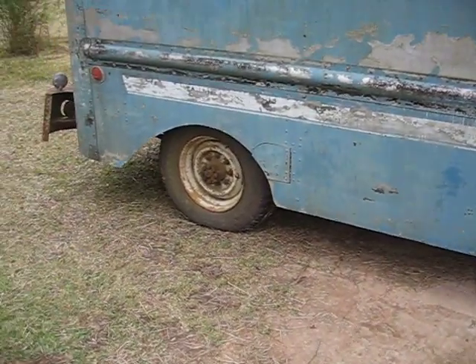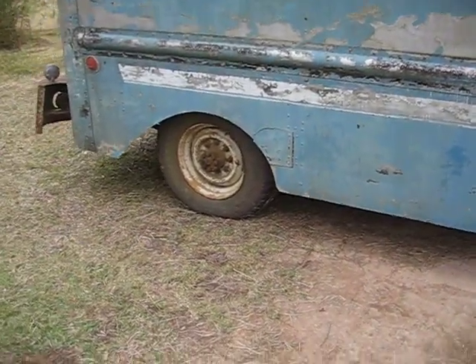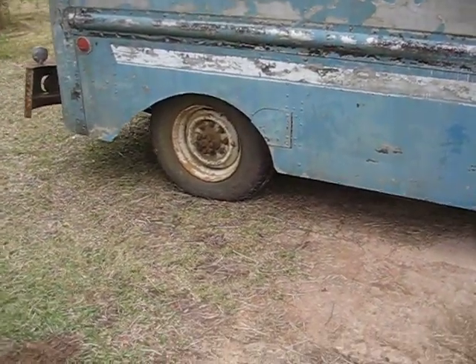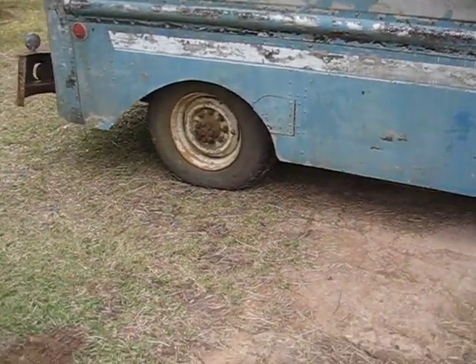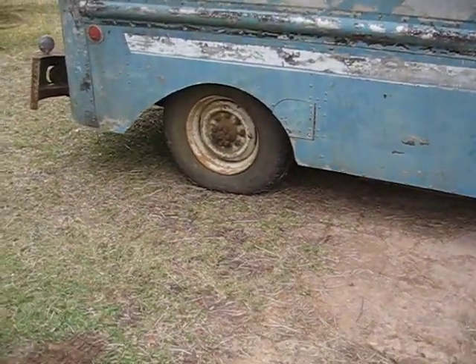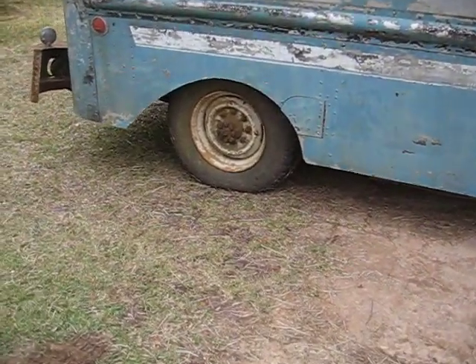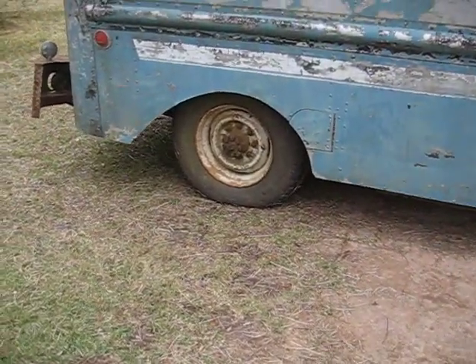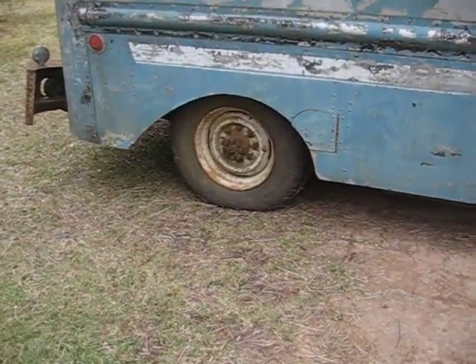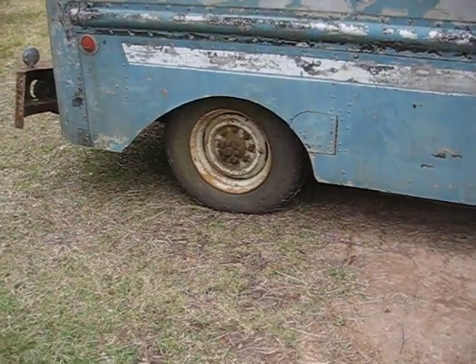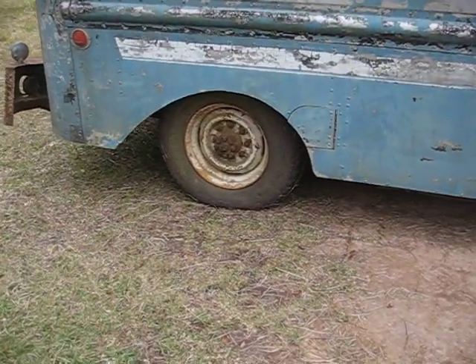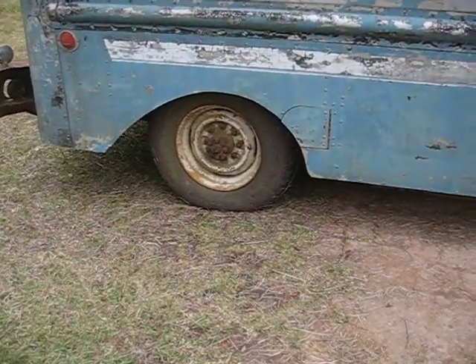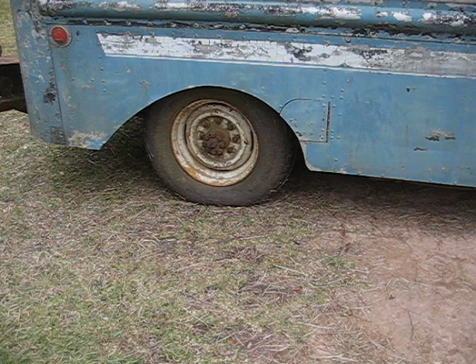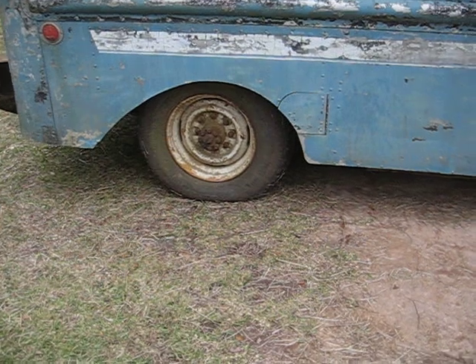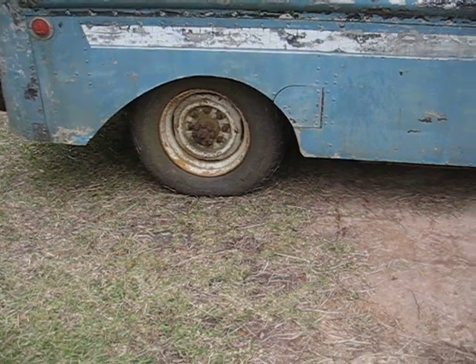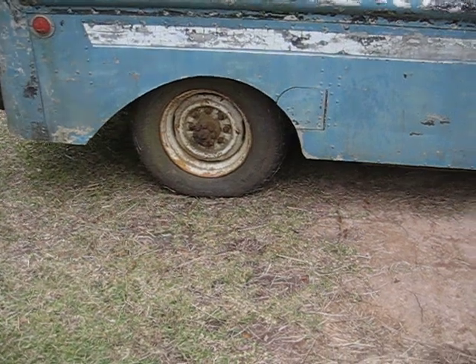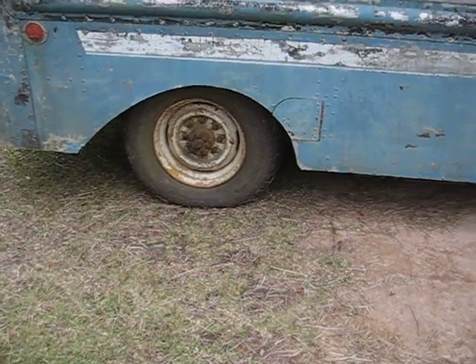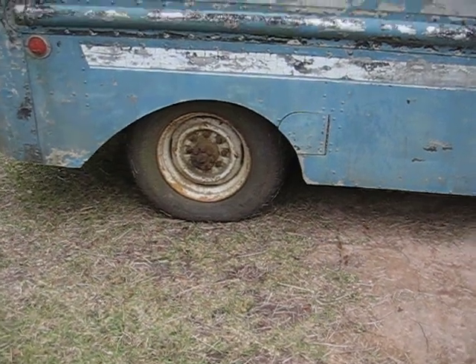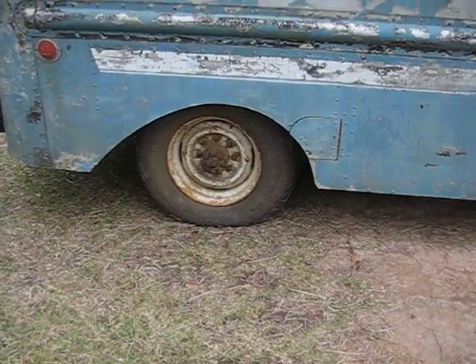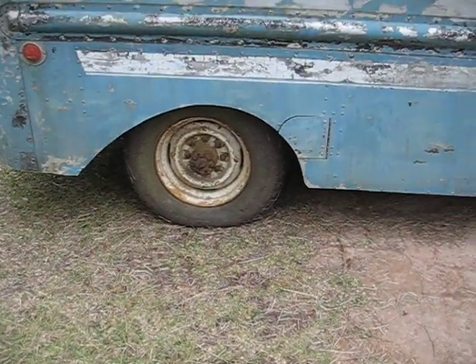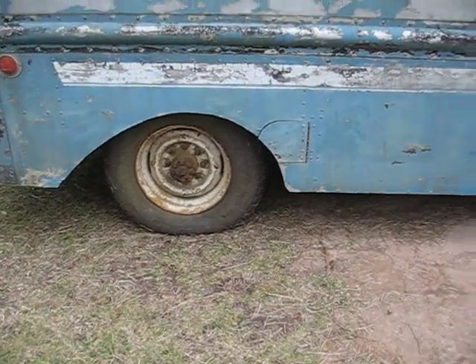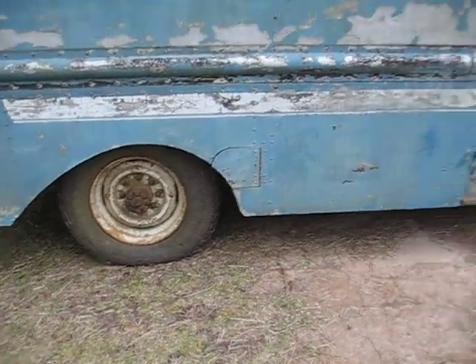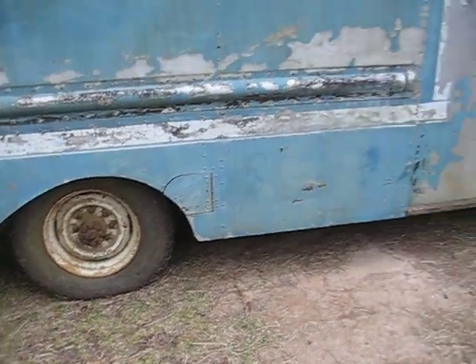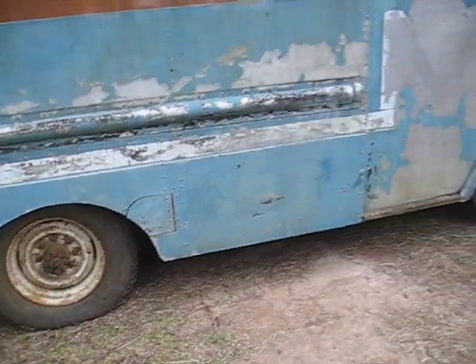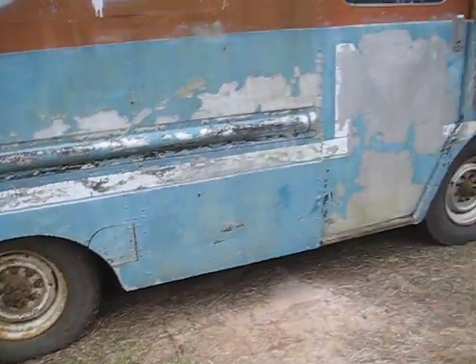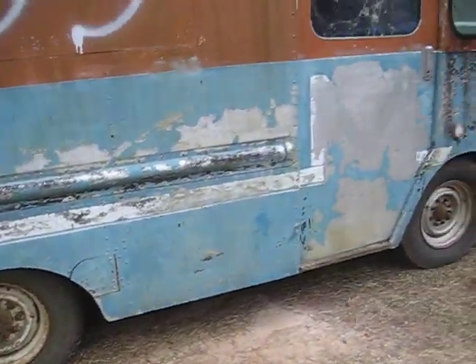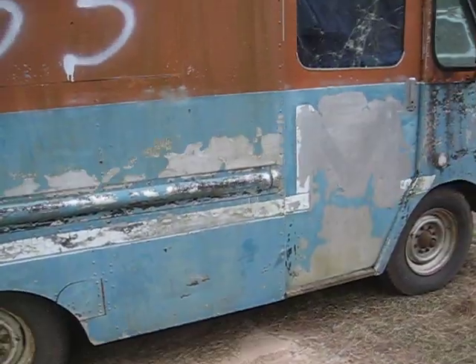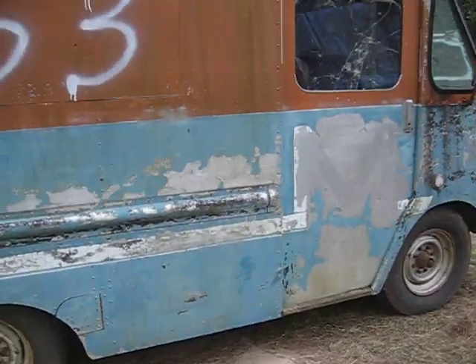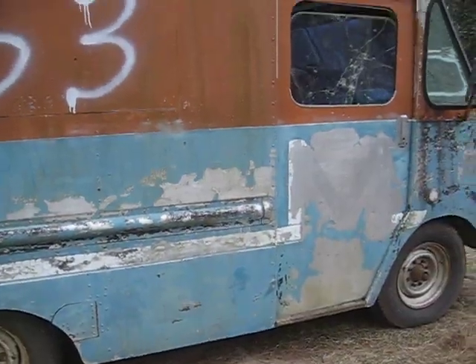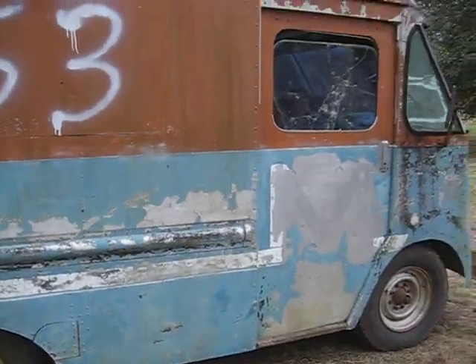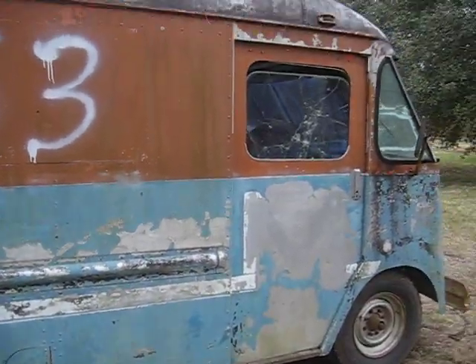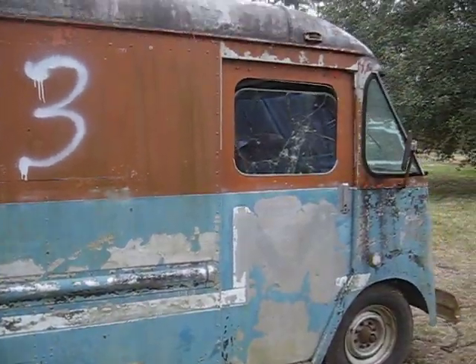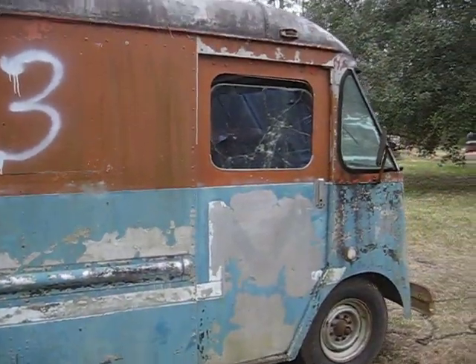I'll probably put dual wheels on the back. 2.49 ratio.